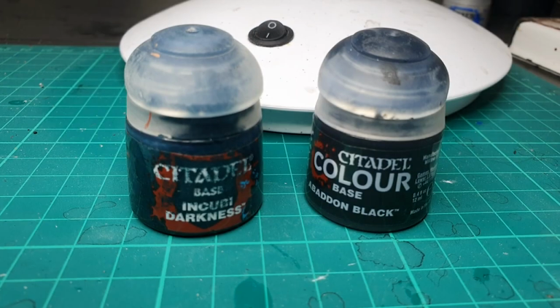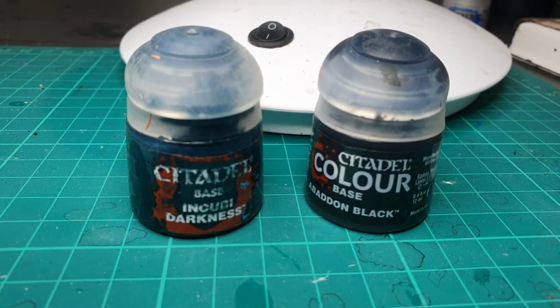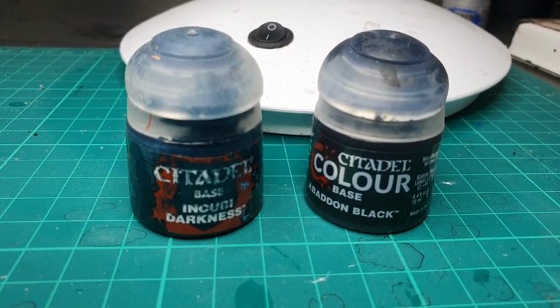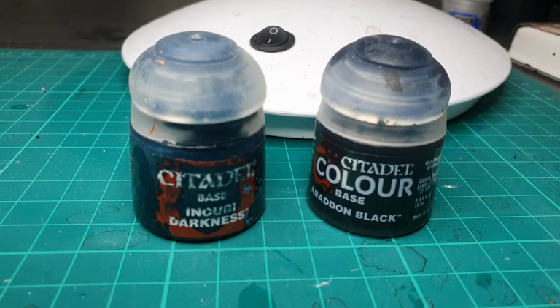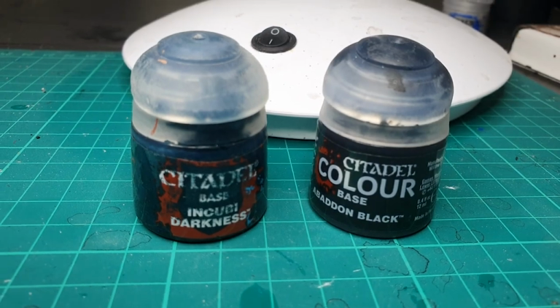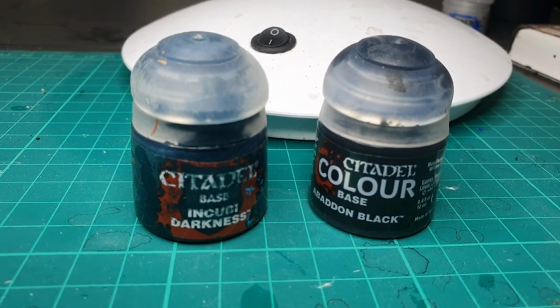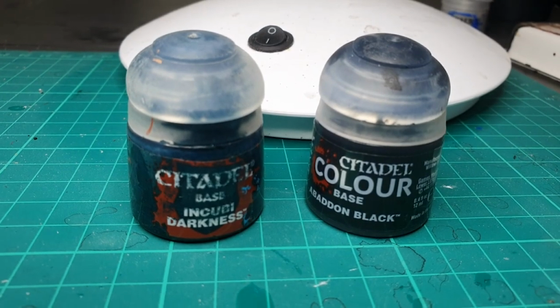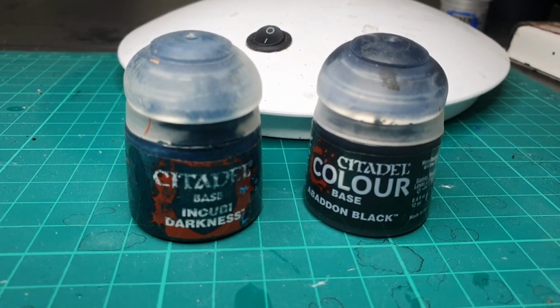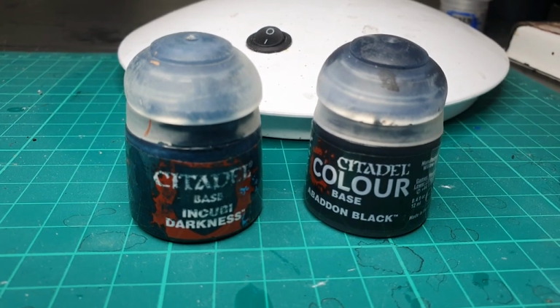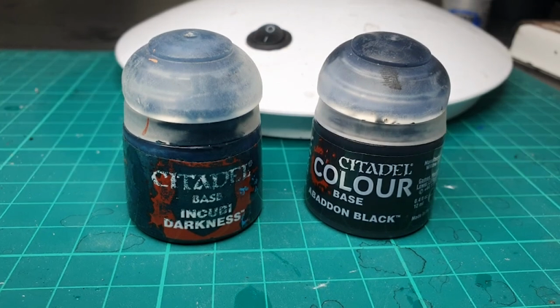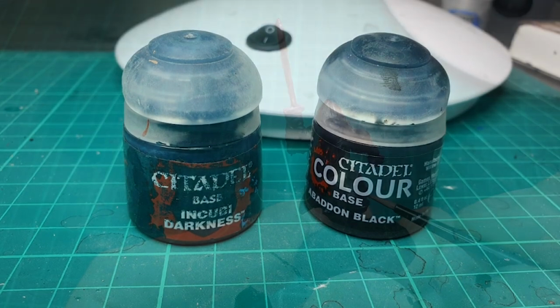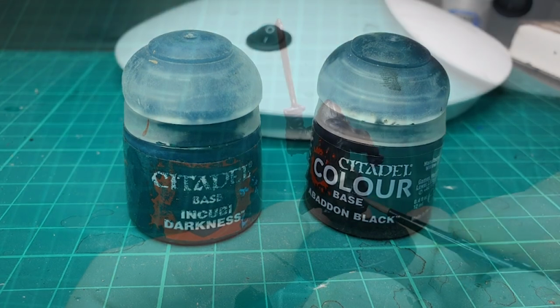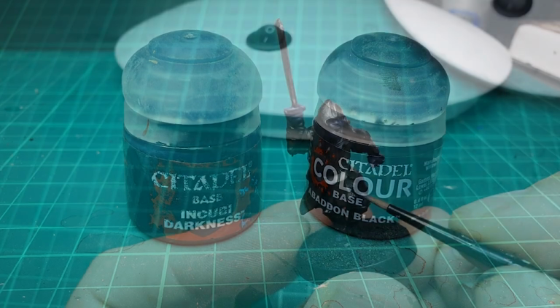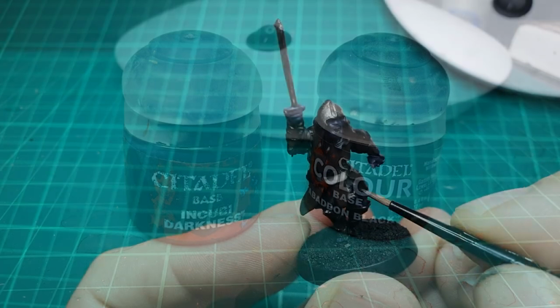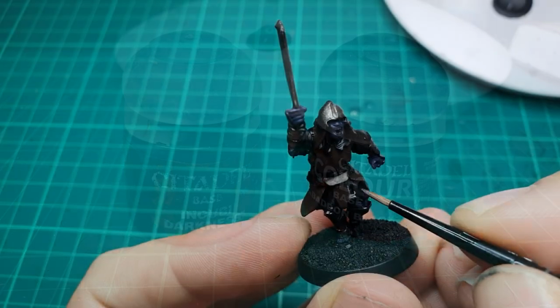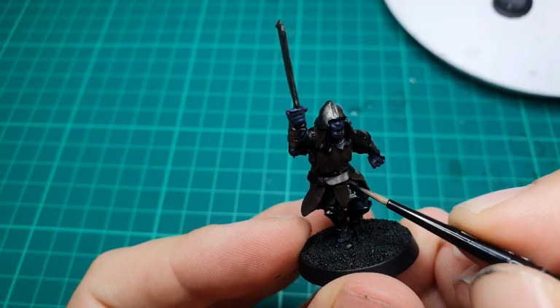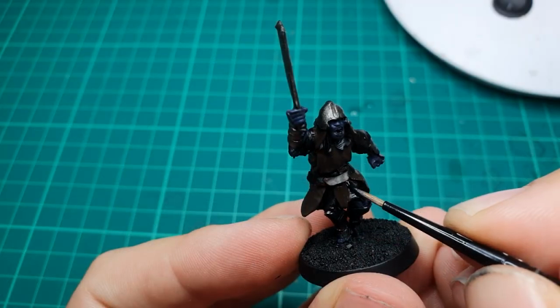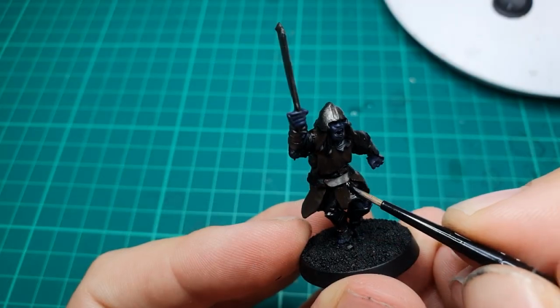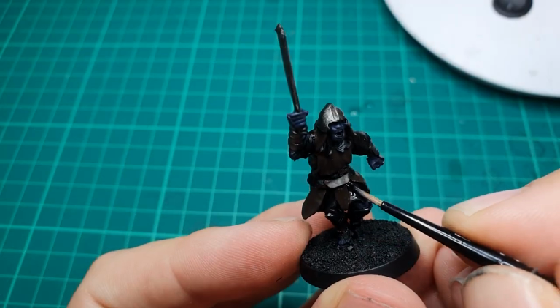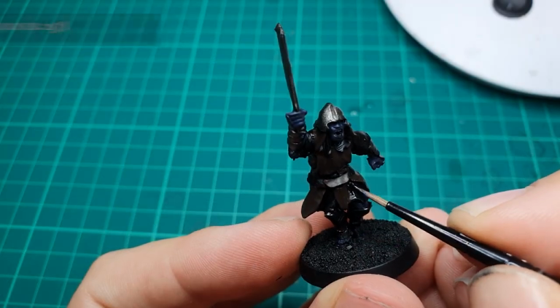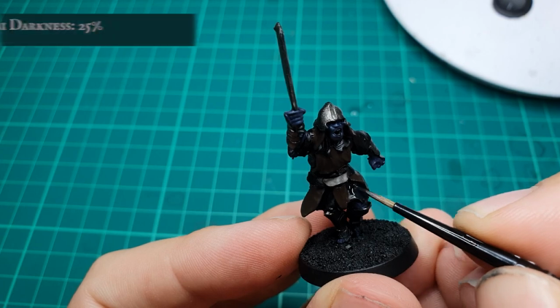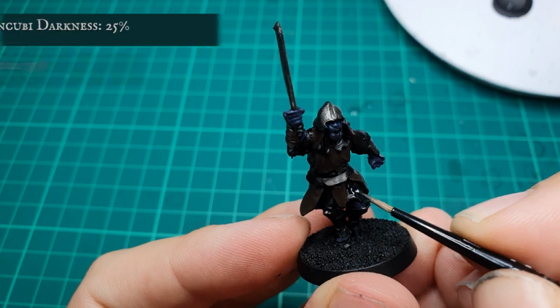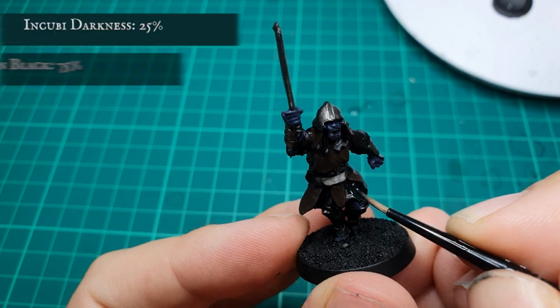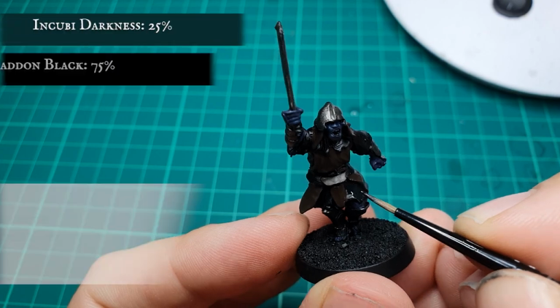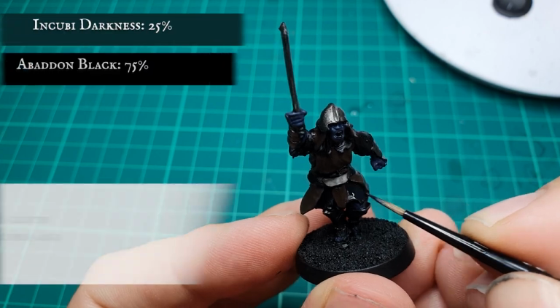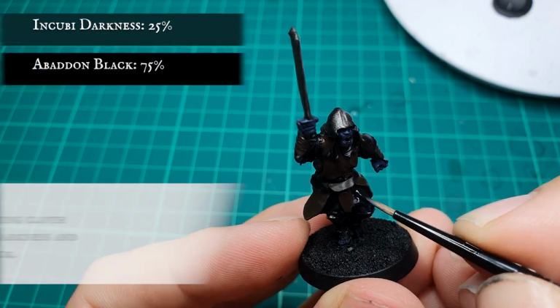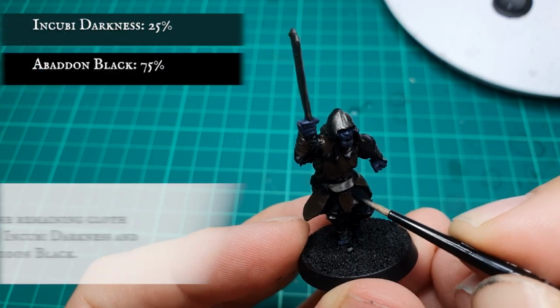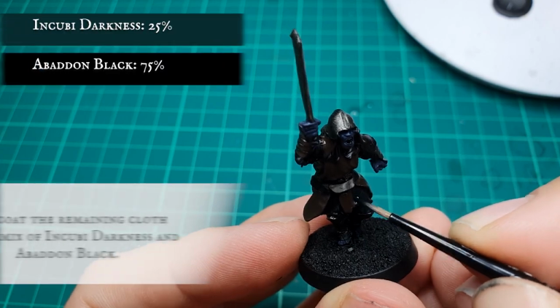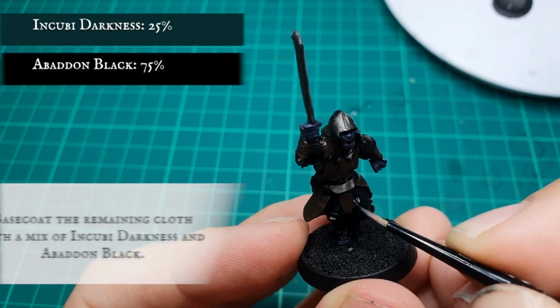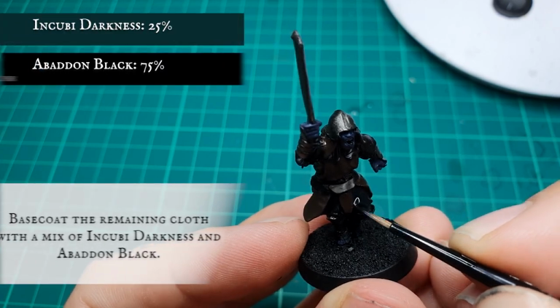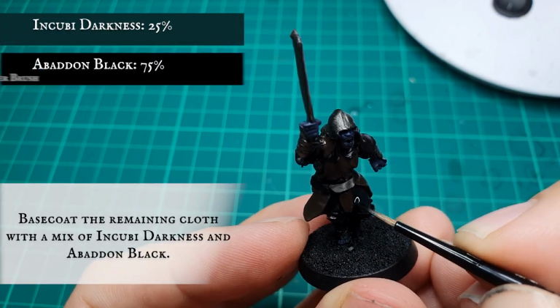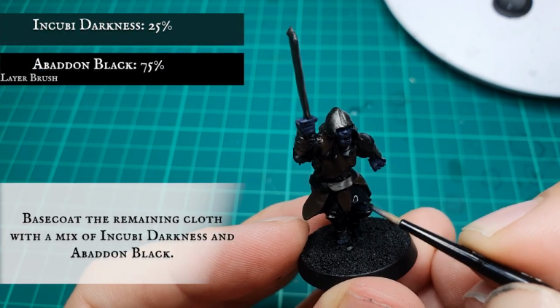Now we're going to use a mix of Abaddon Black with a small amount of Incubi Darkness to base coat the rest of the cloth on the model.